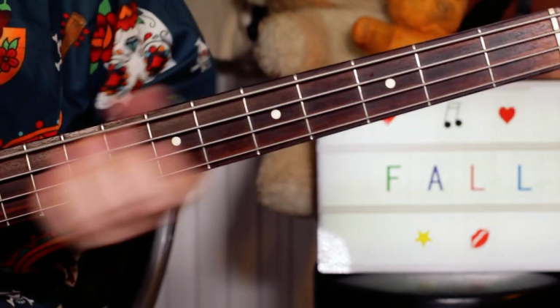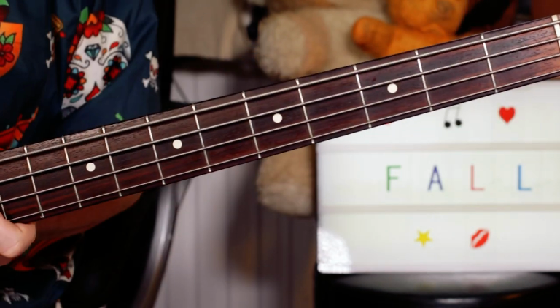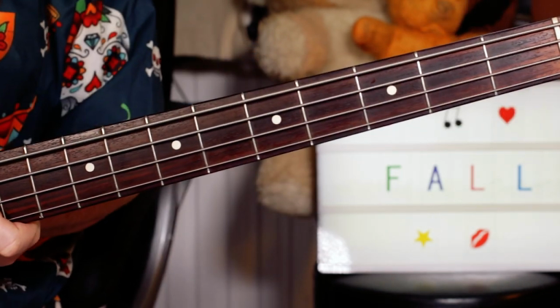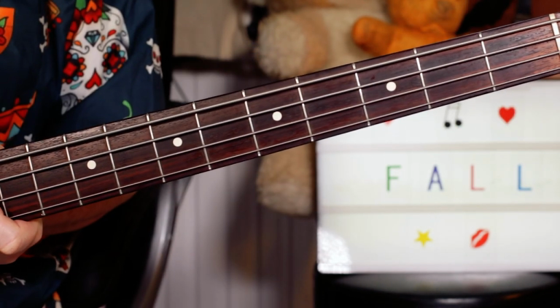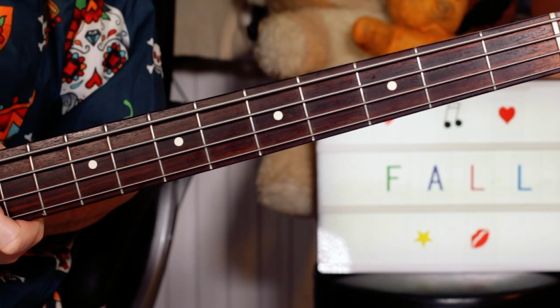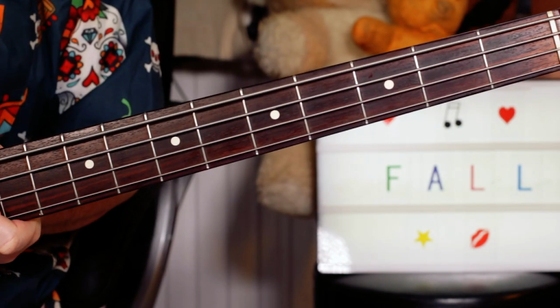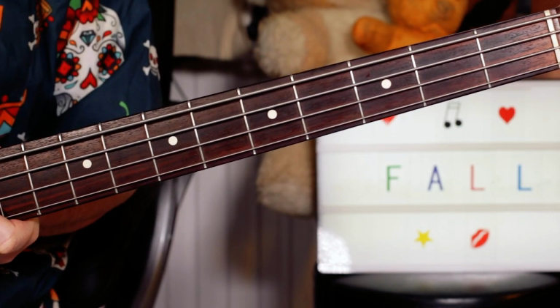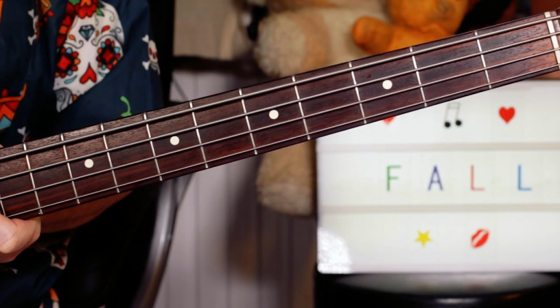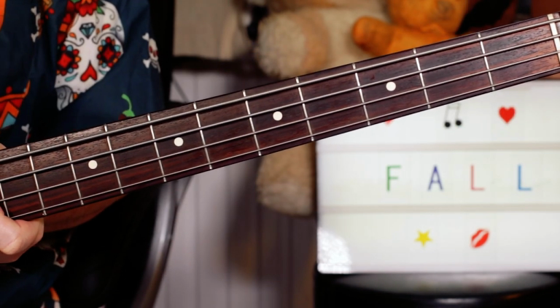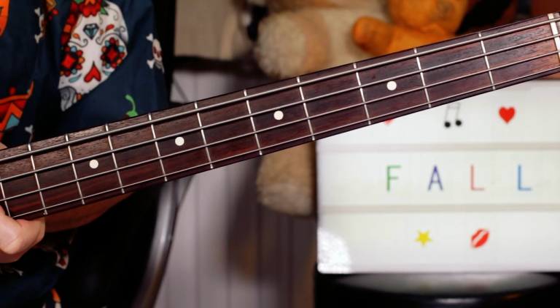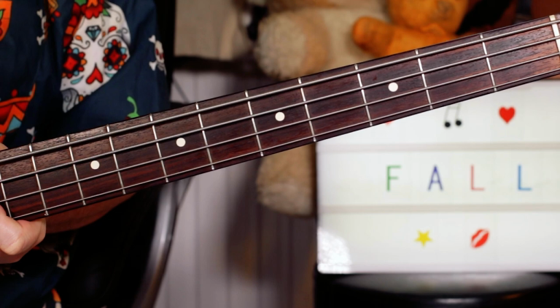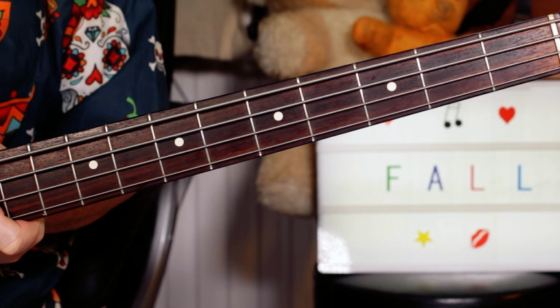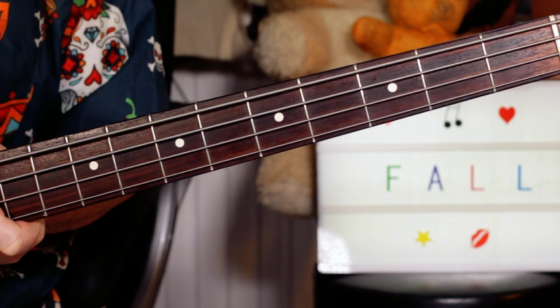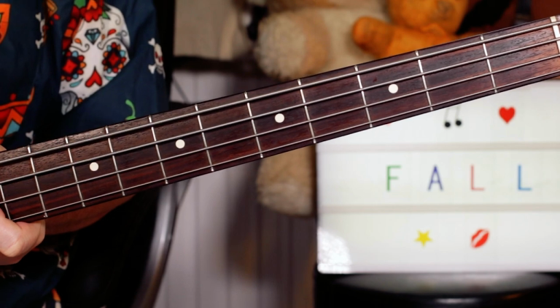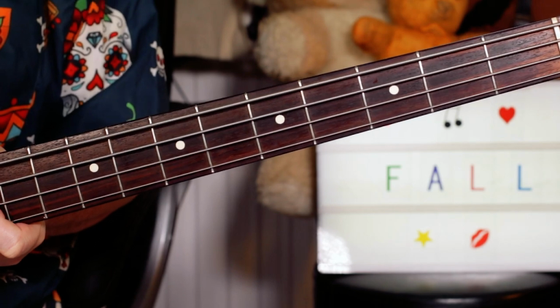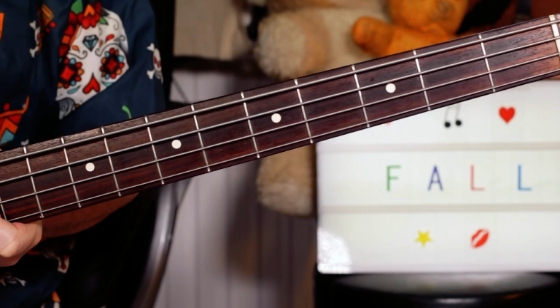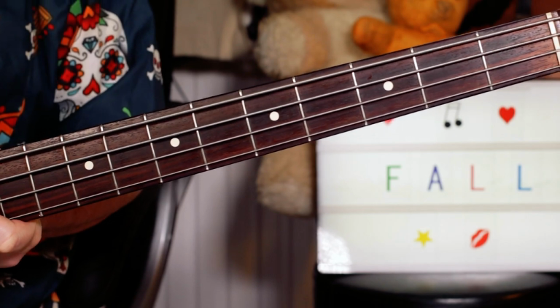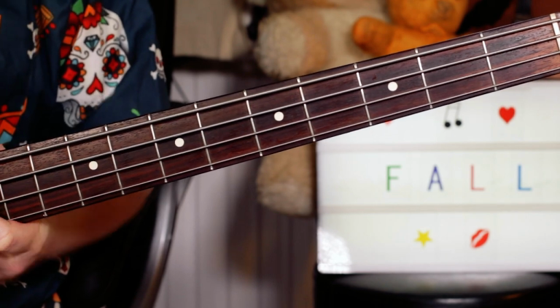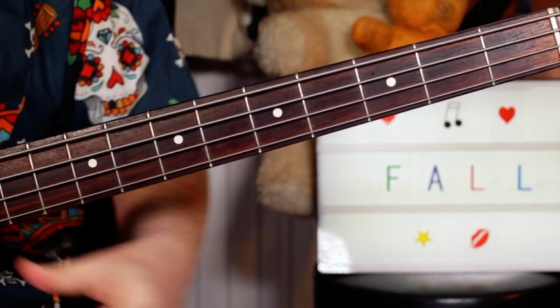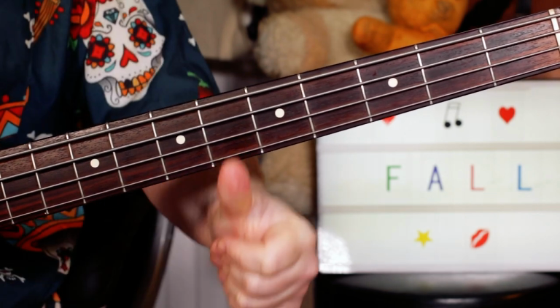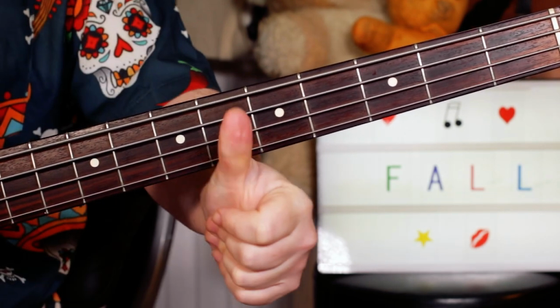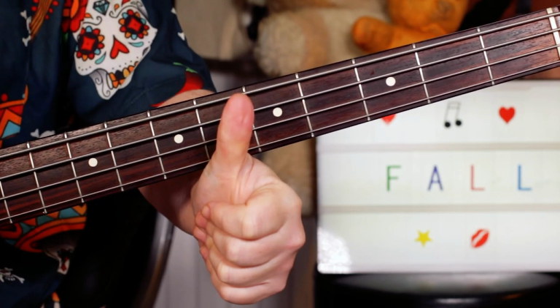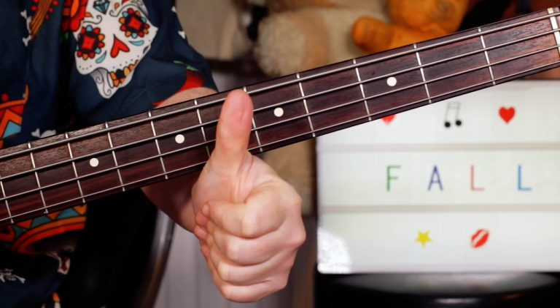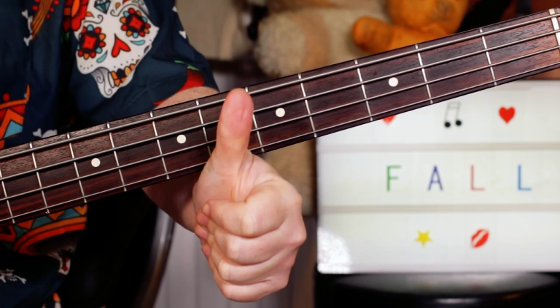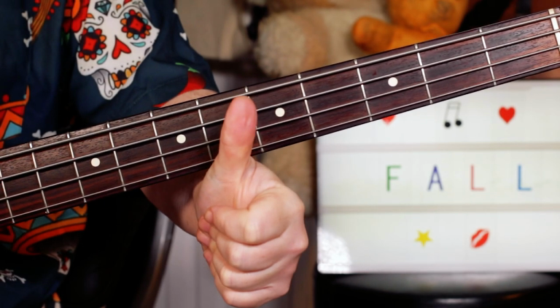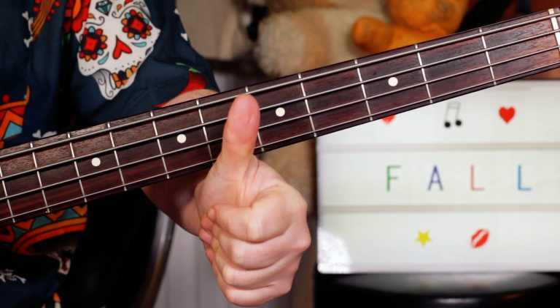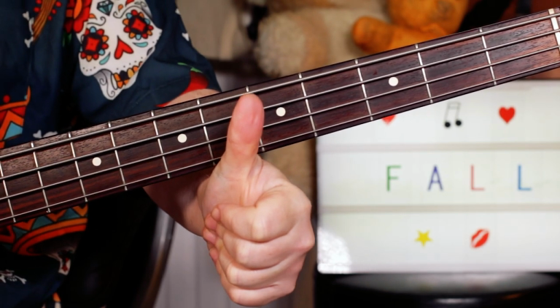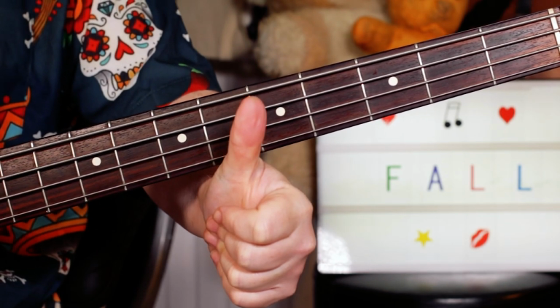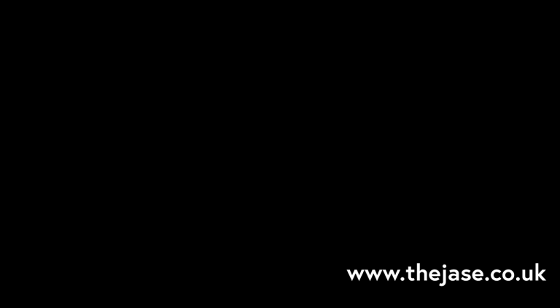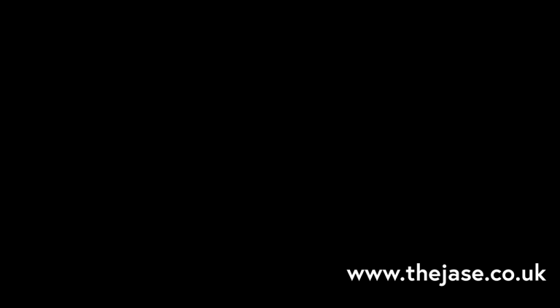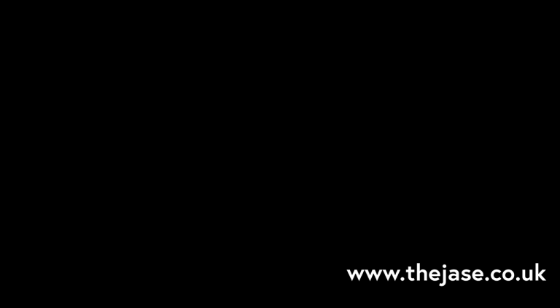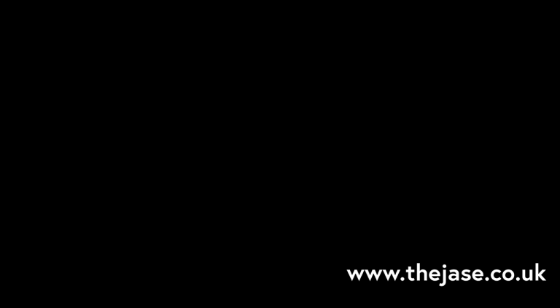And there you have it! Have a happy Fall Friday and thanks for watching, buddies. Peace.